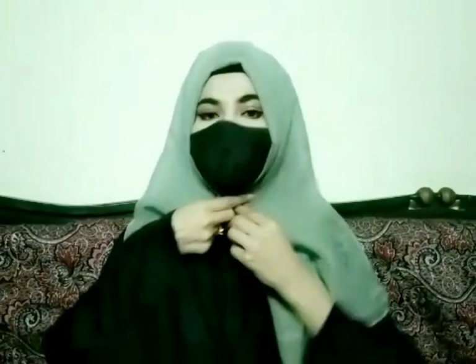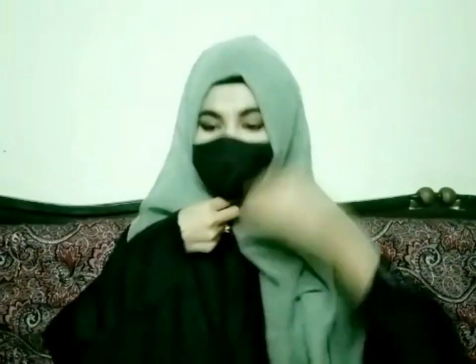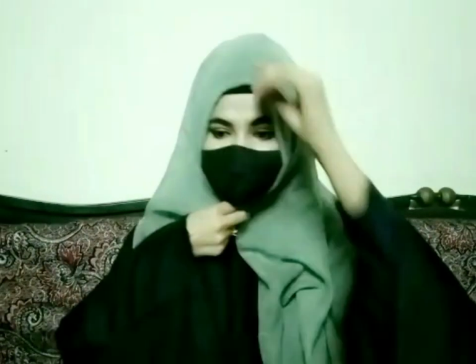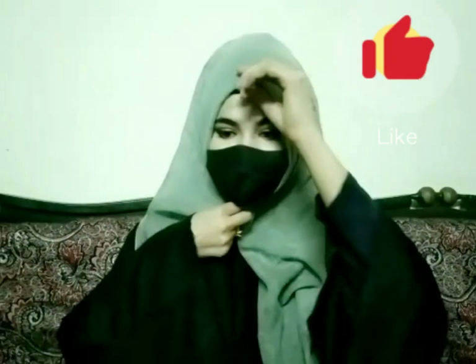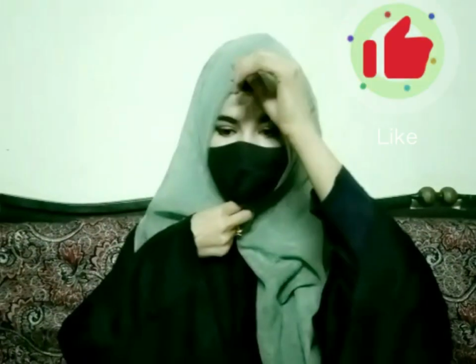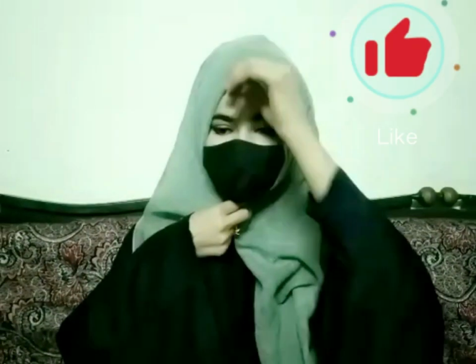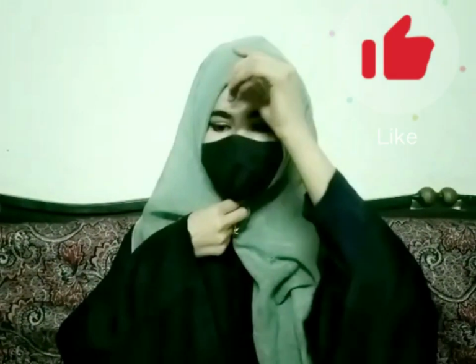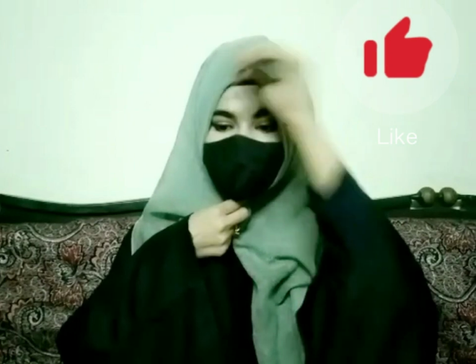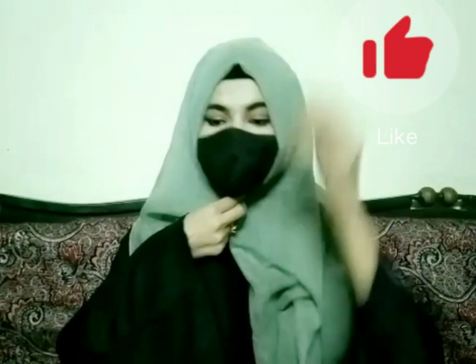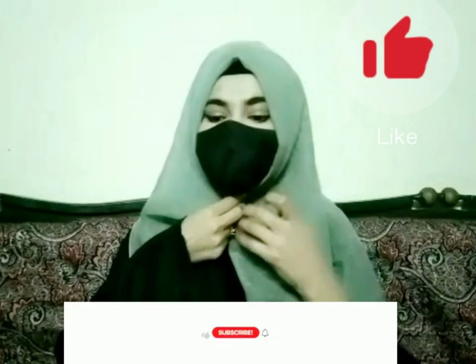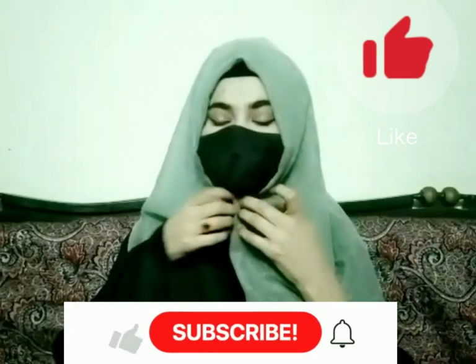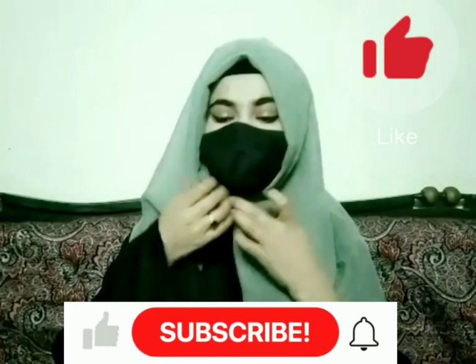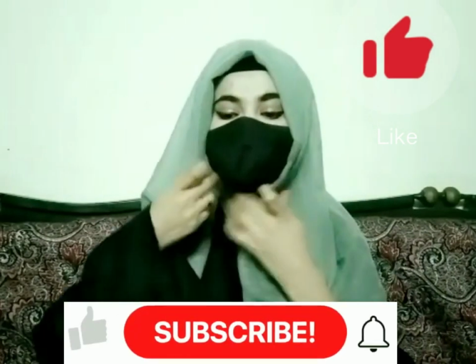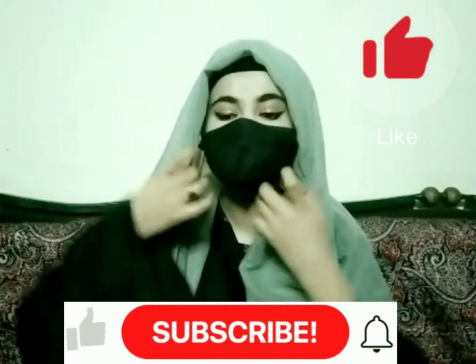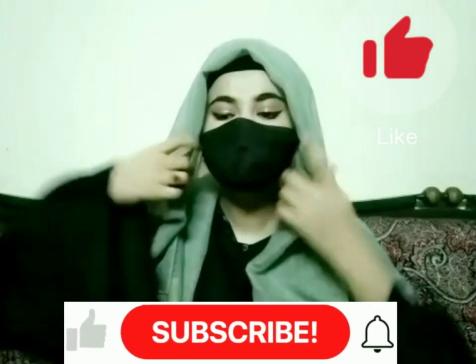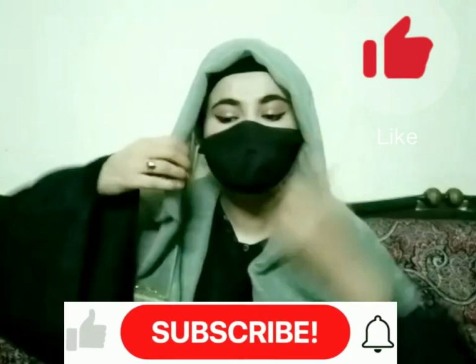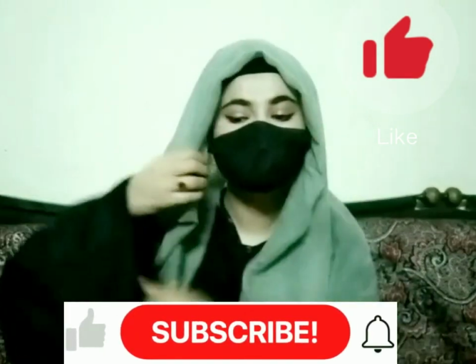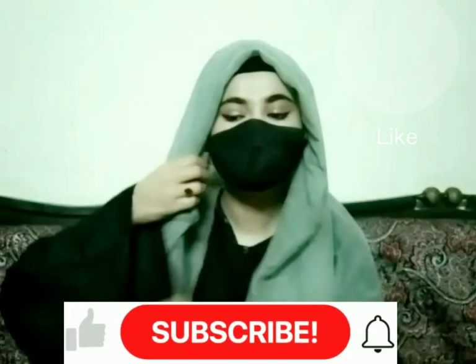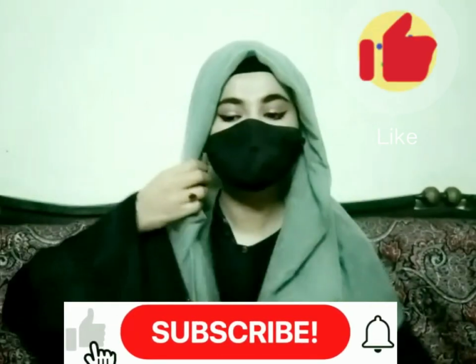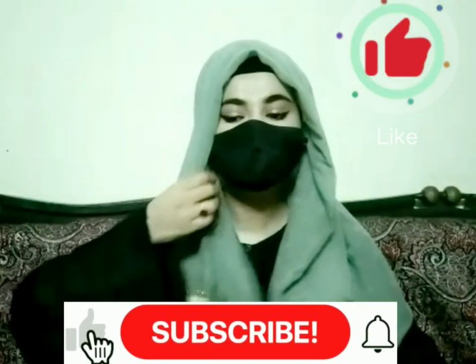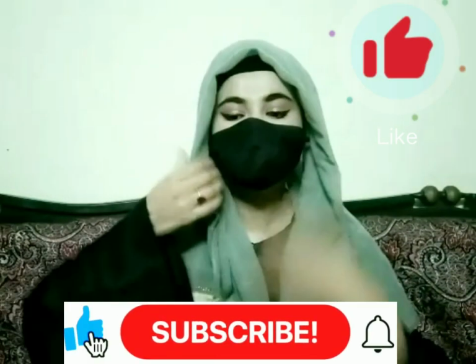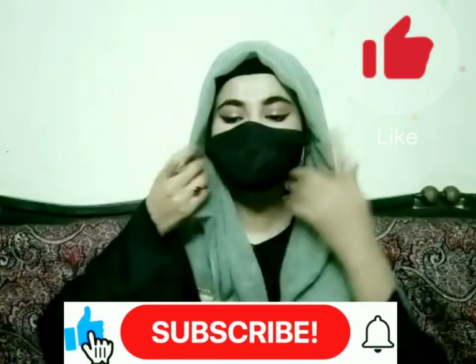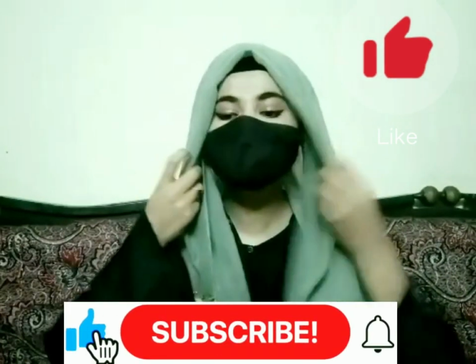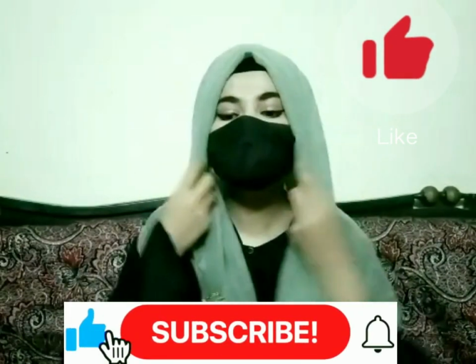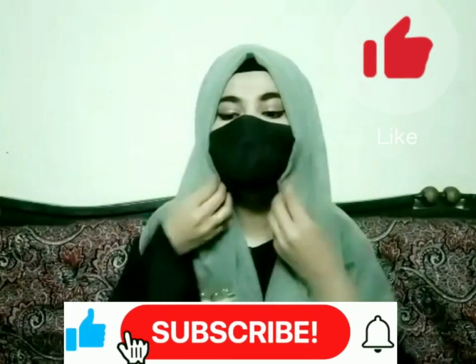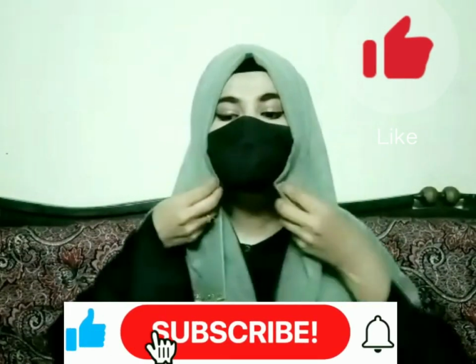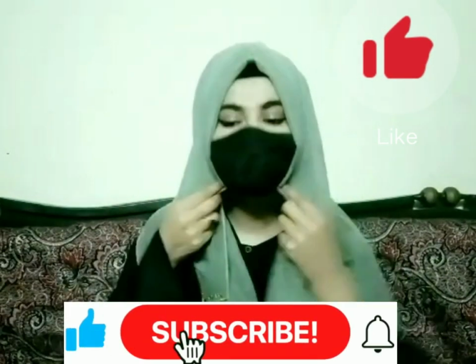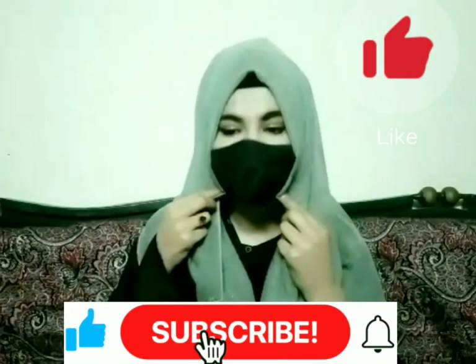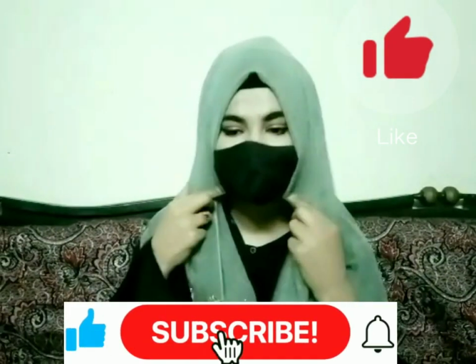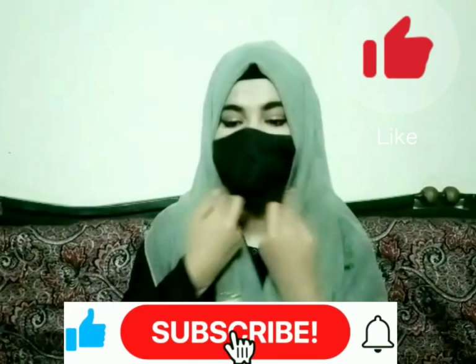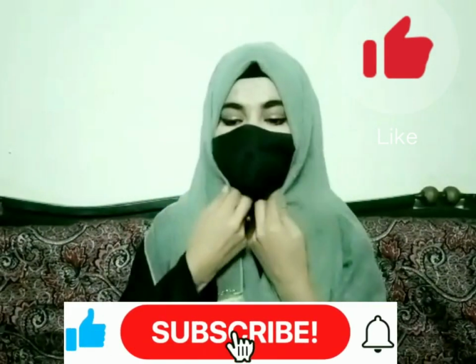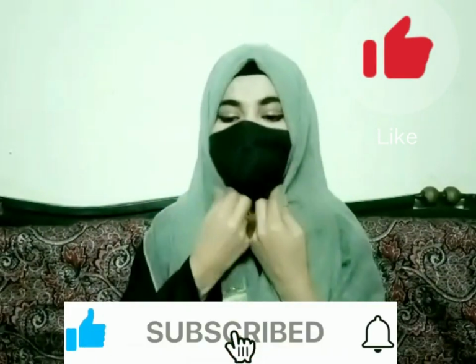If you start the video, don't forget to like, comment and share. Also, subscribe to my channel. Thank you.